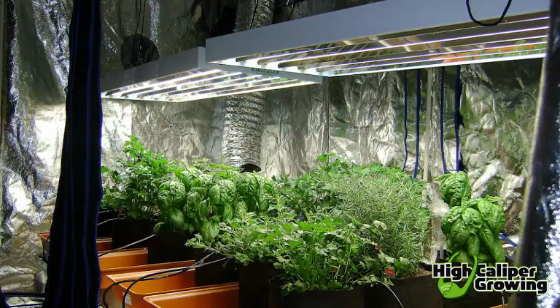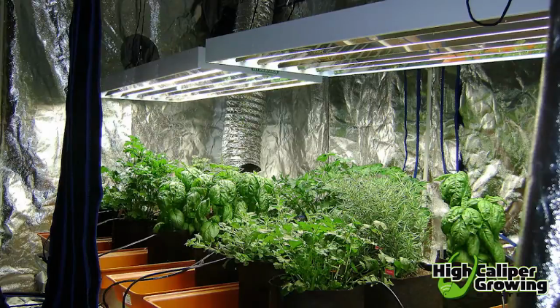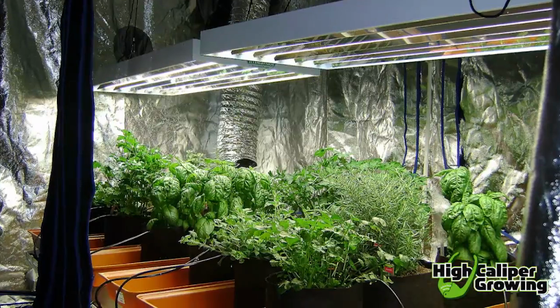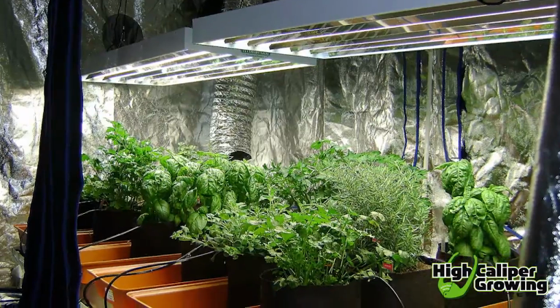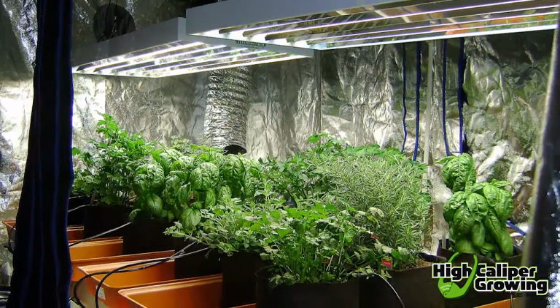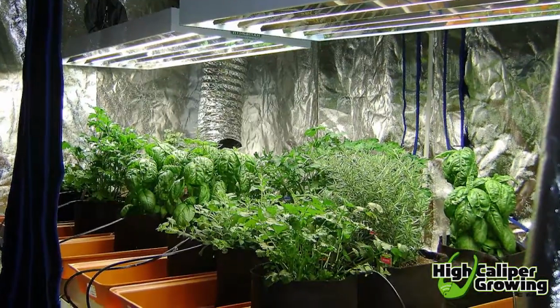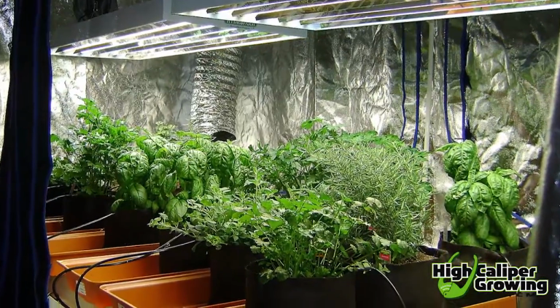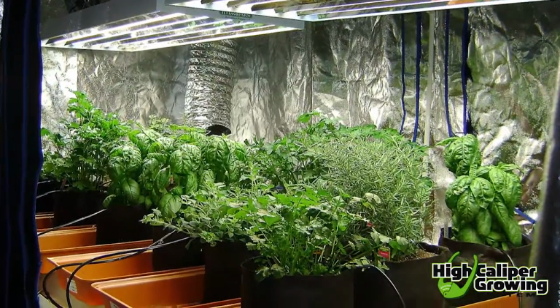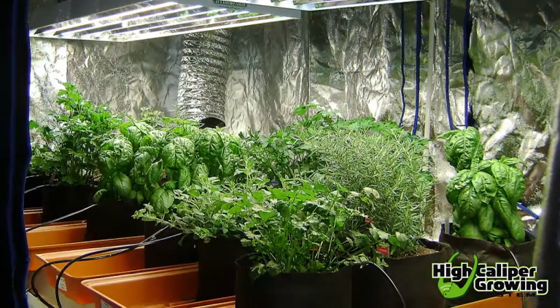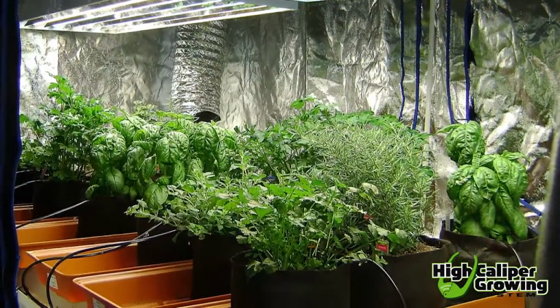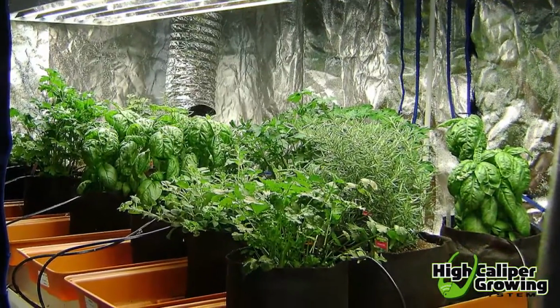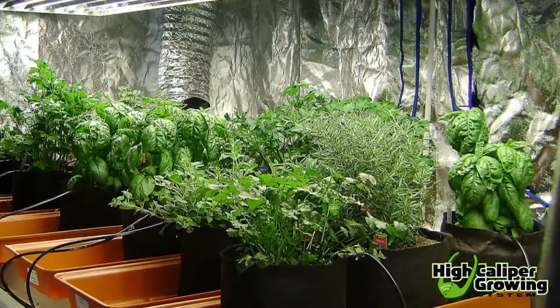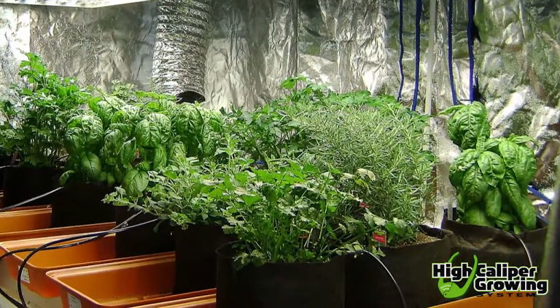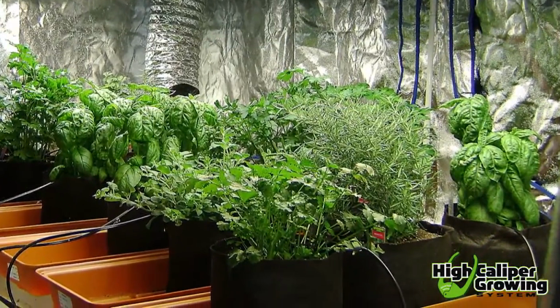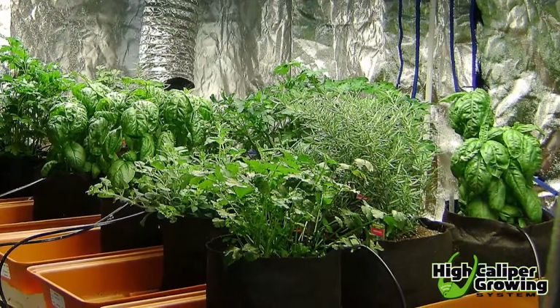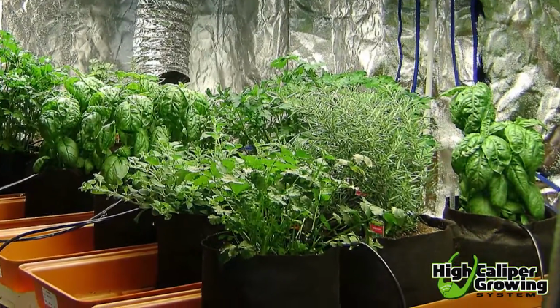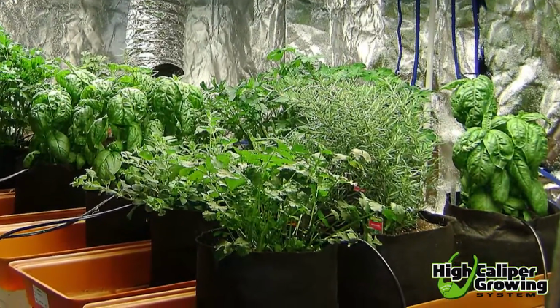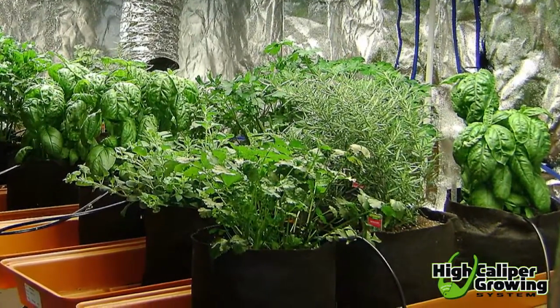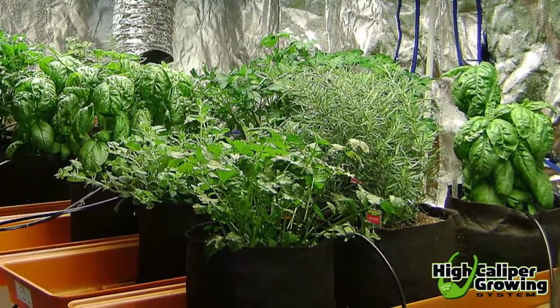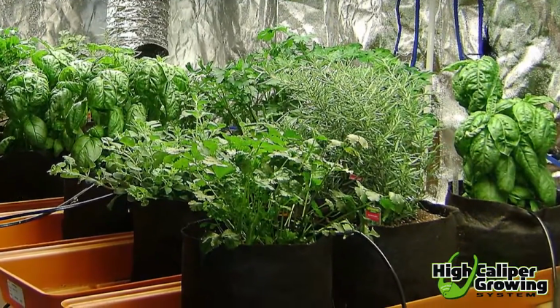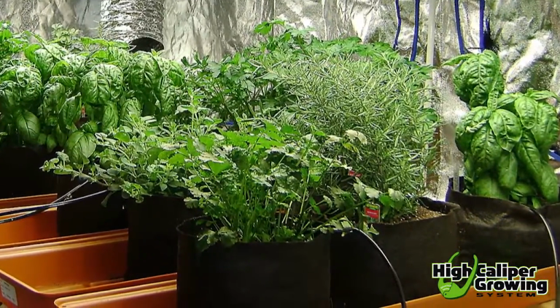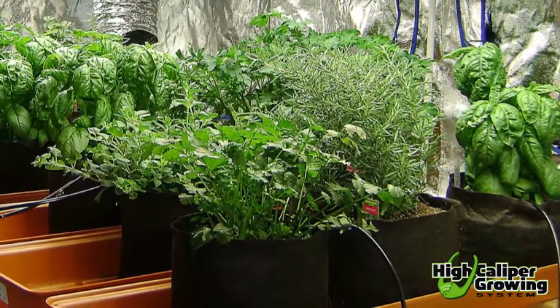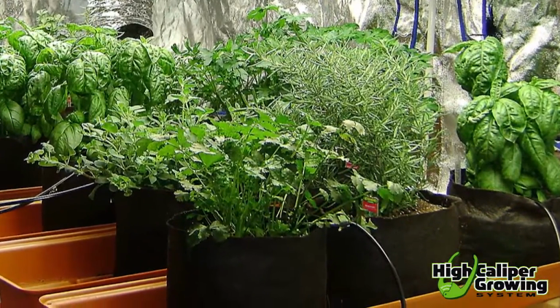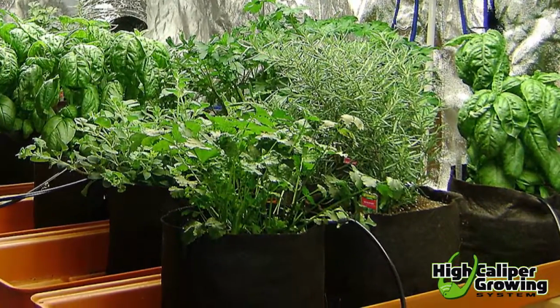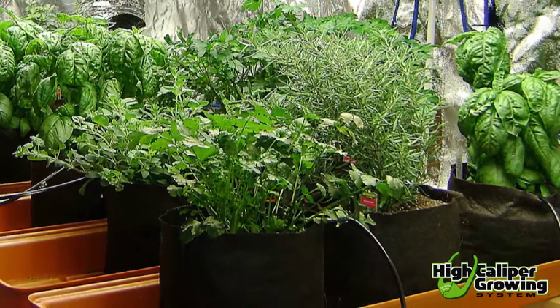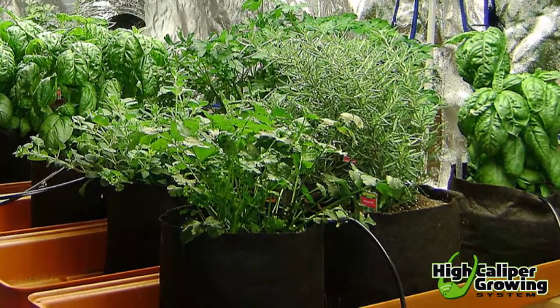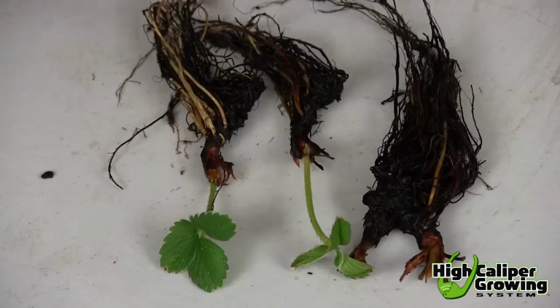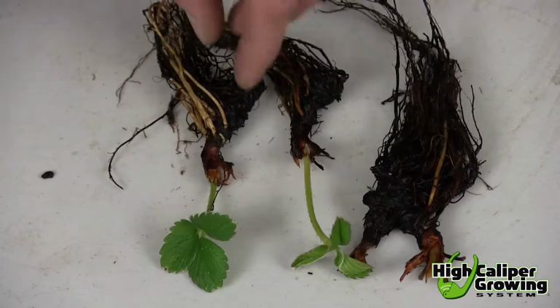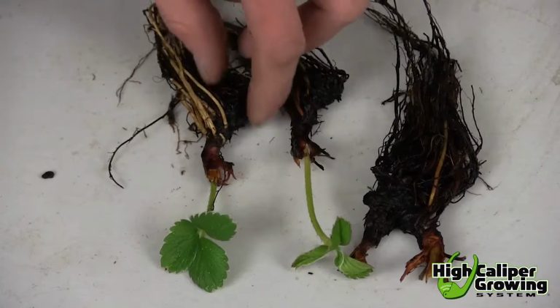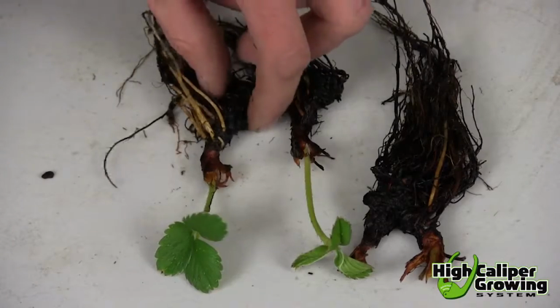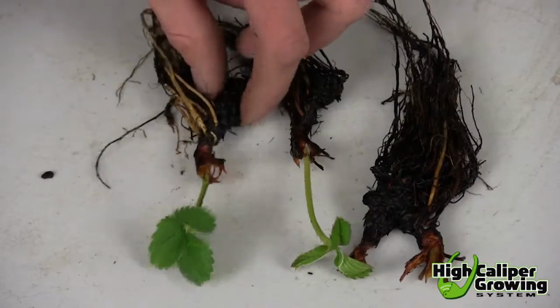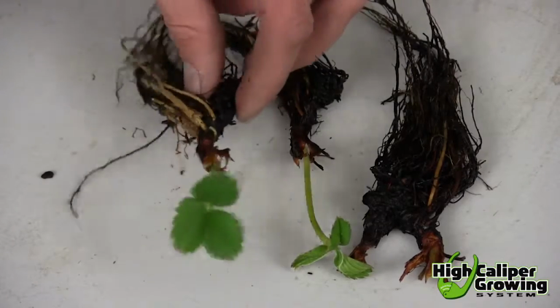The basics of growing hydroponically are relatively simple, and strawberries are the perfect plant for hydroponic cultivation.